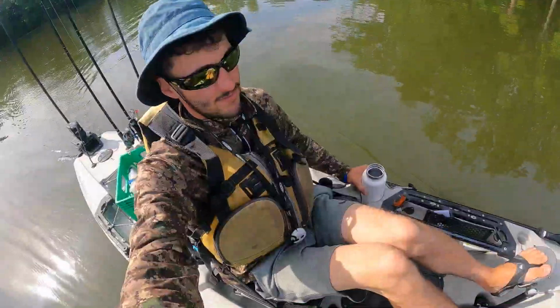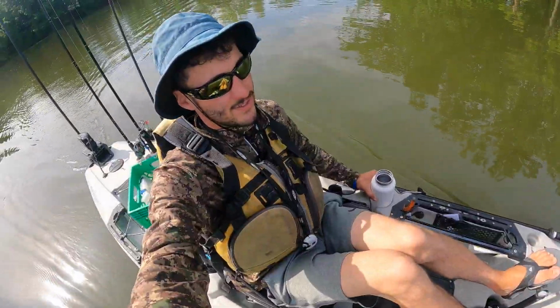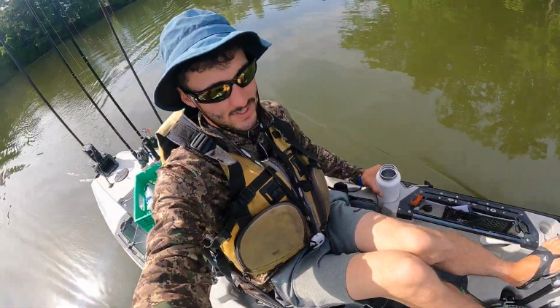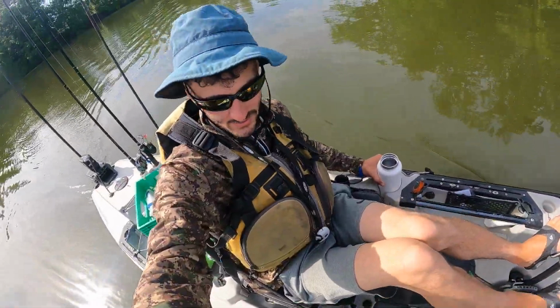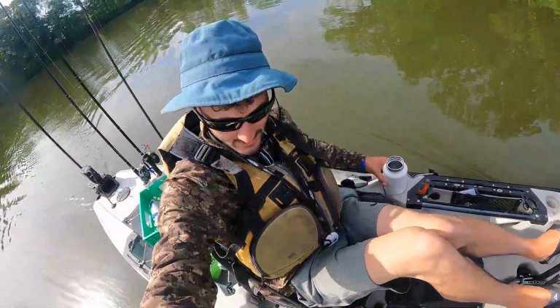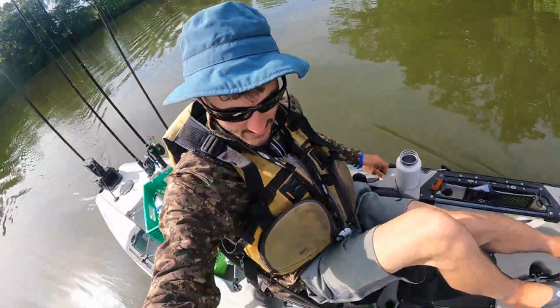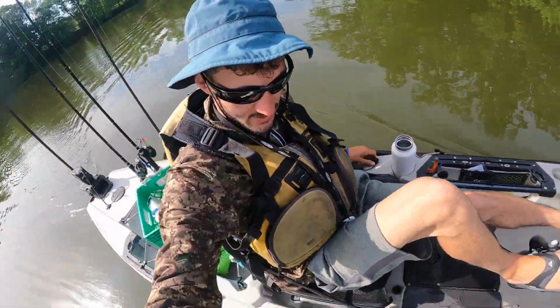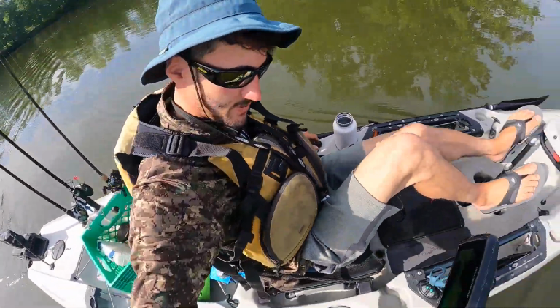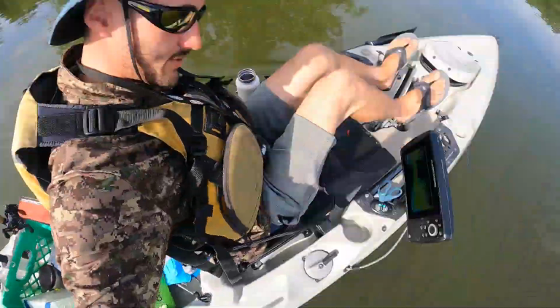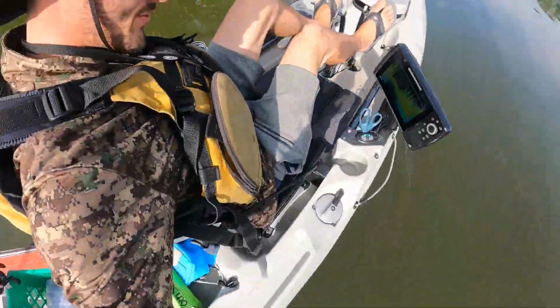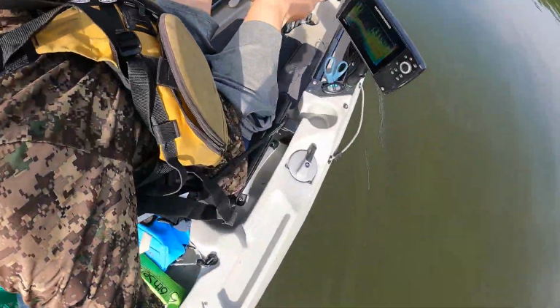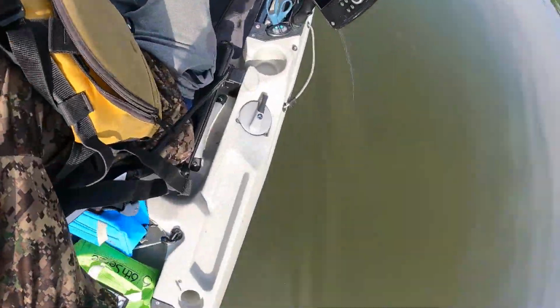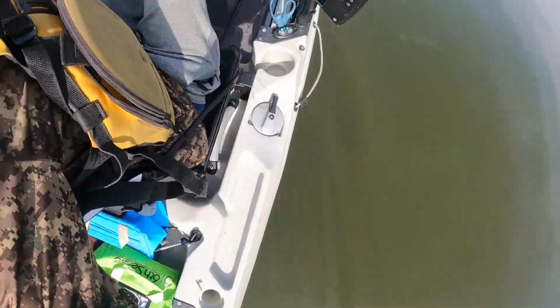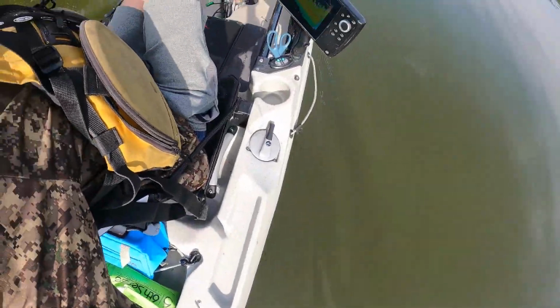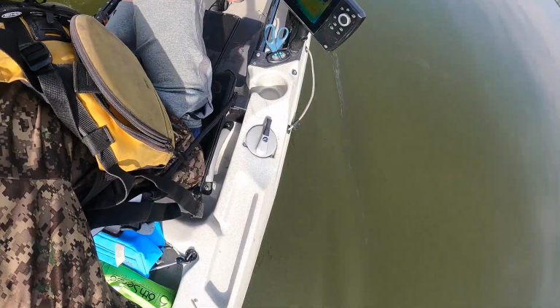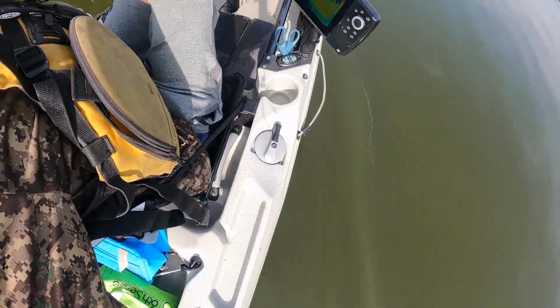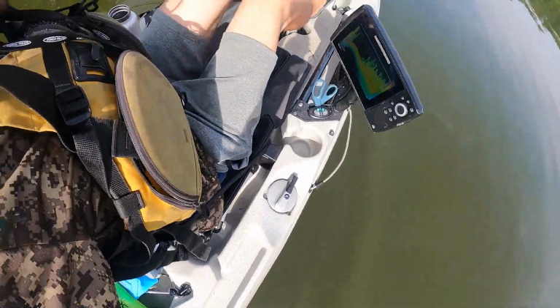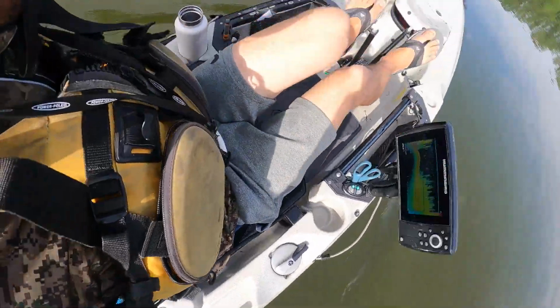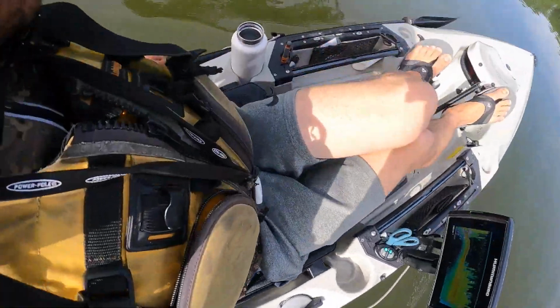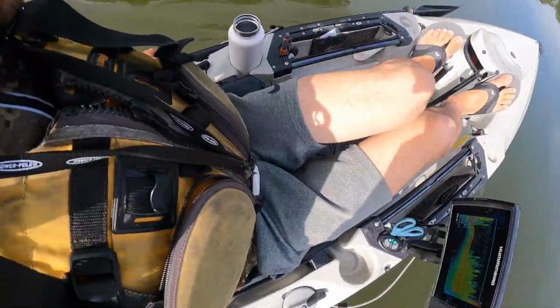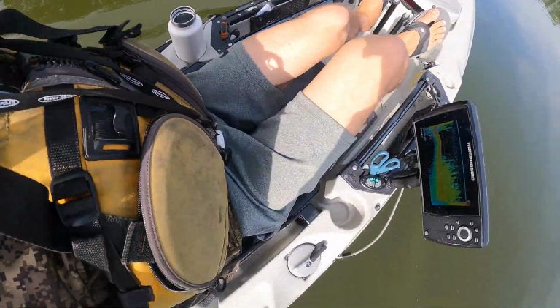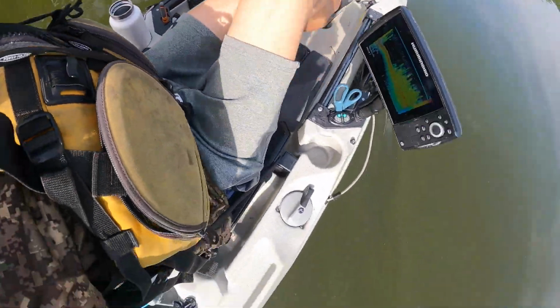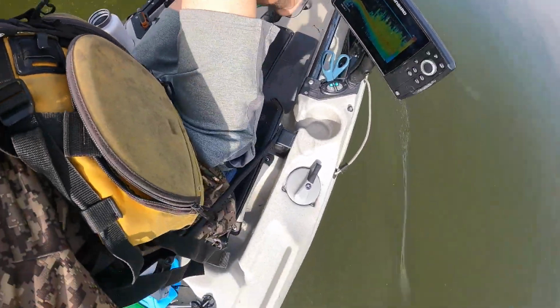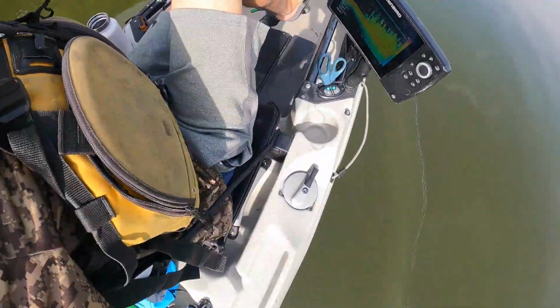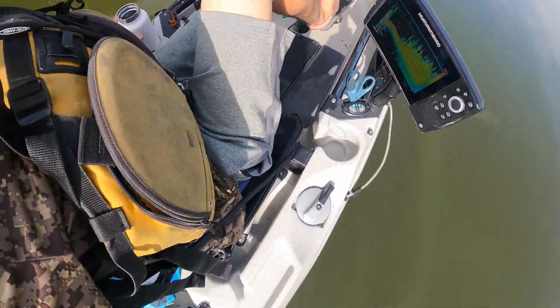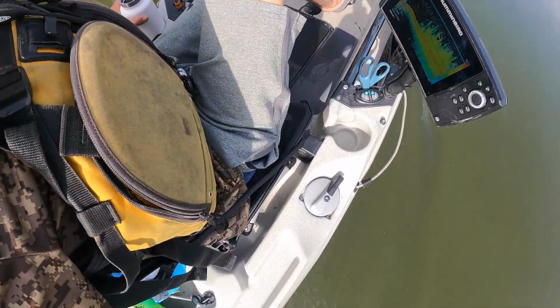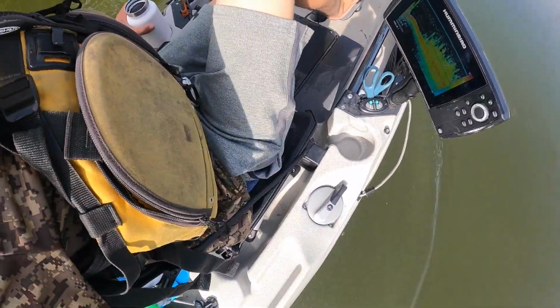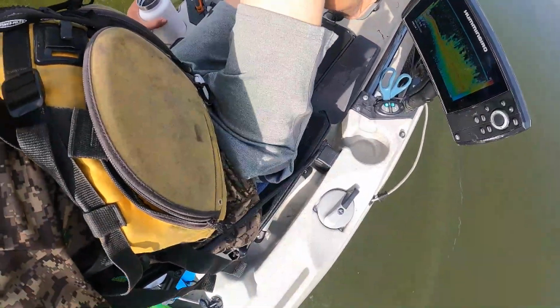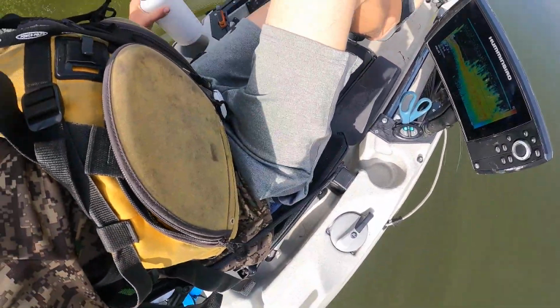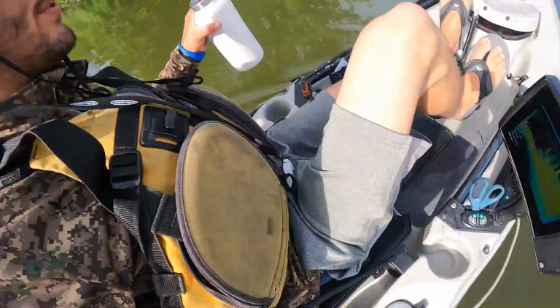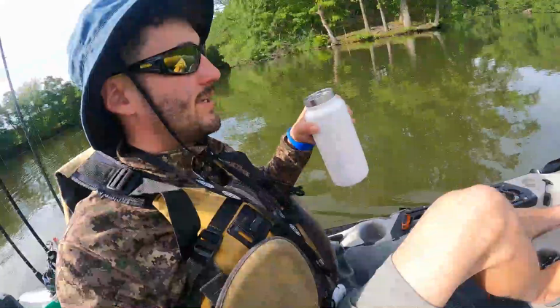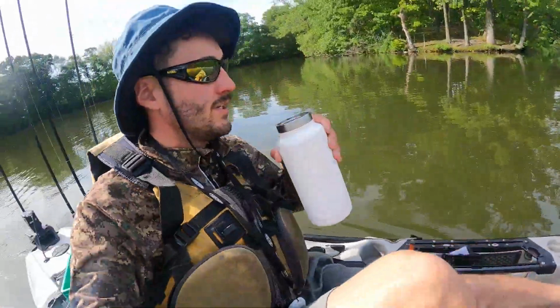Another feature I like is that you've got rudder controls on both sides, so left or right hand you can control the rudder.